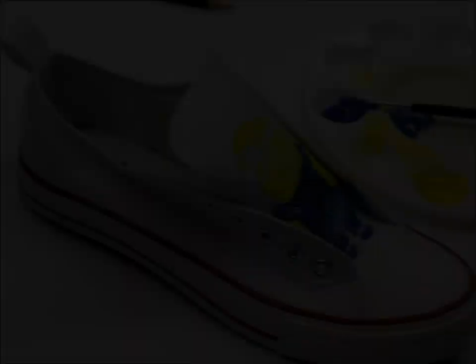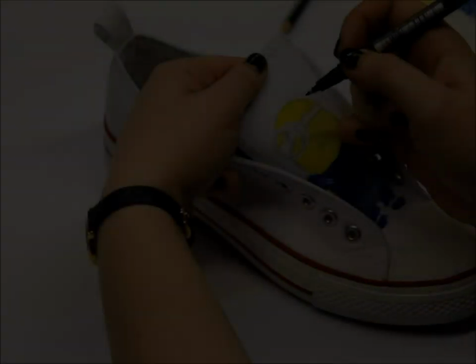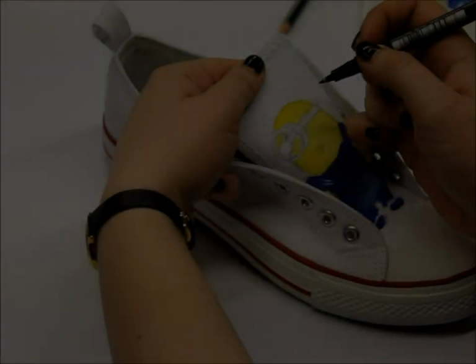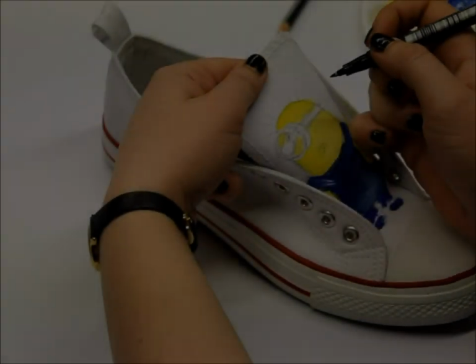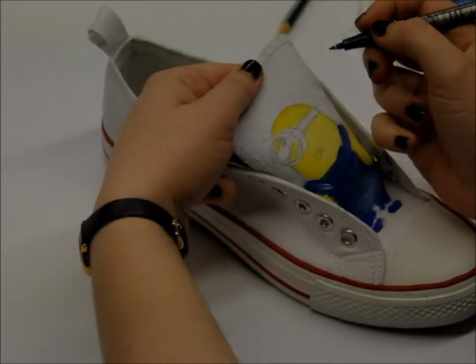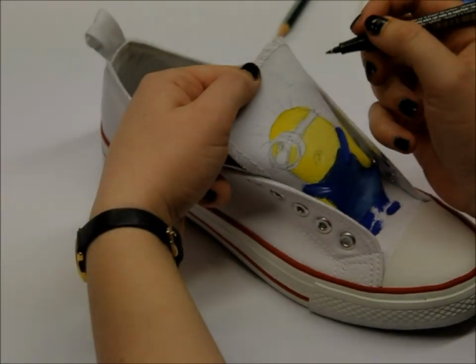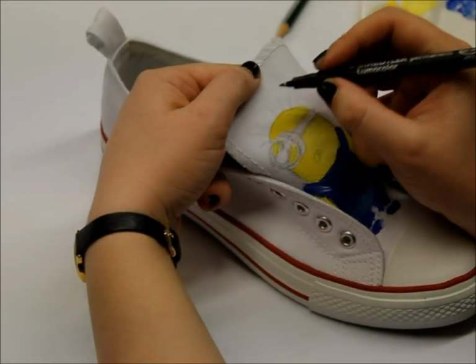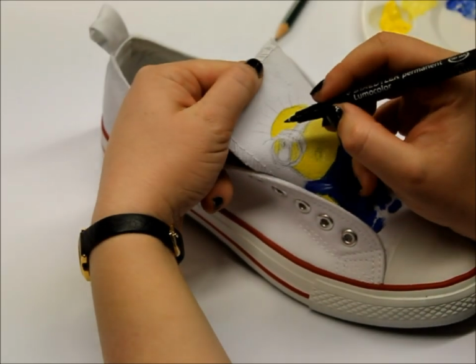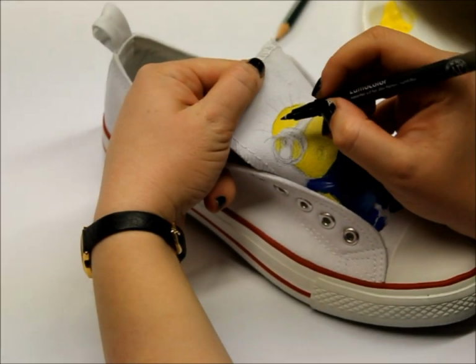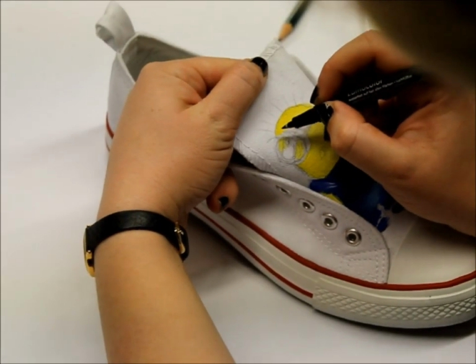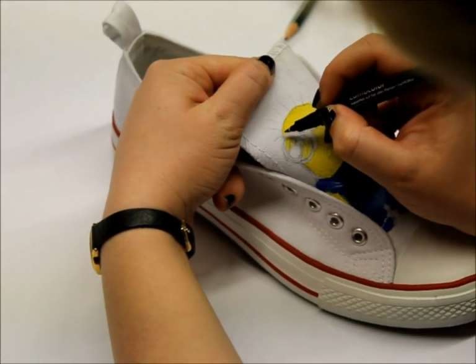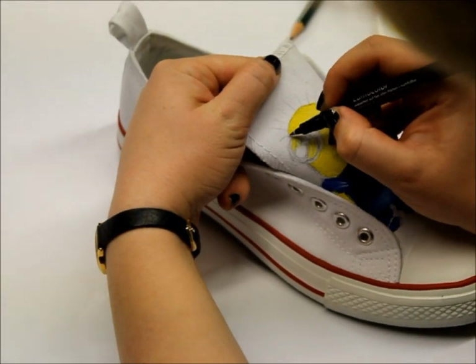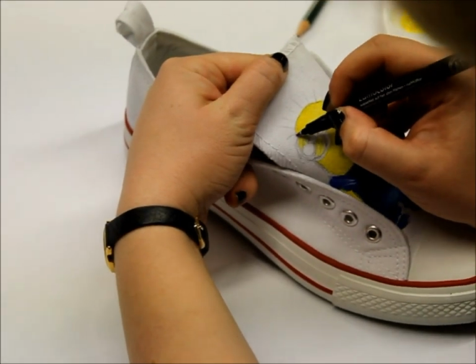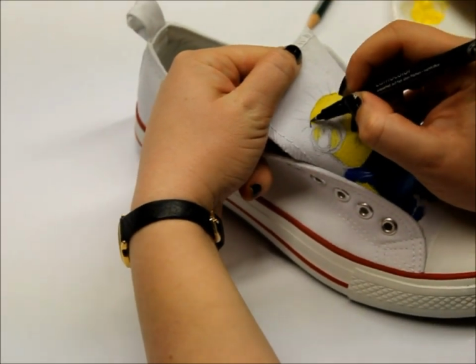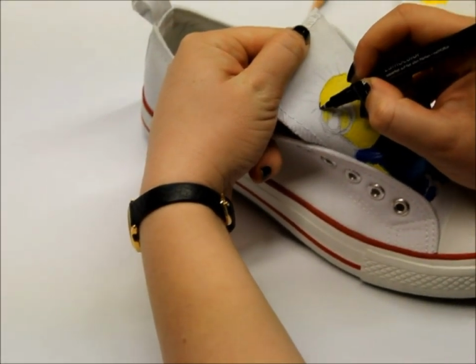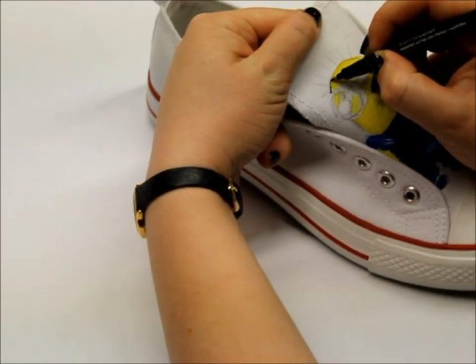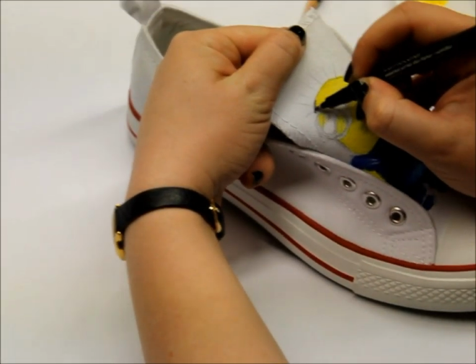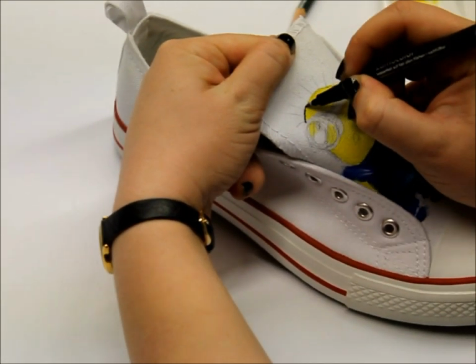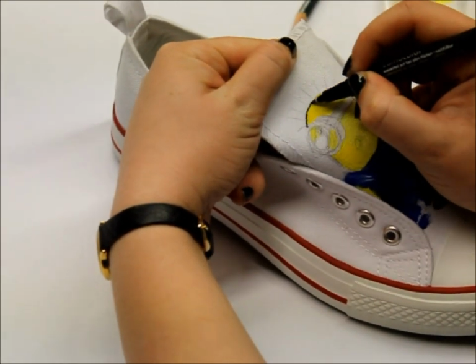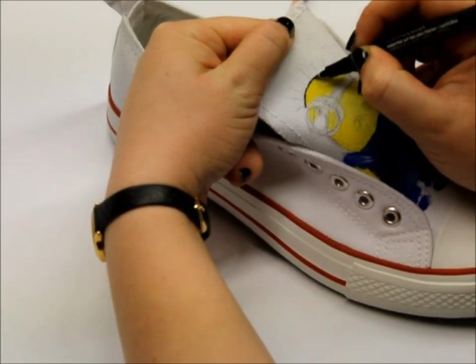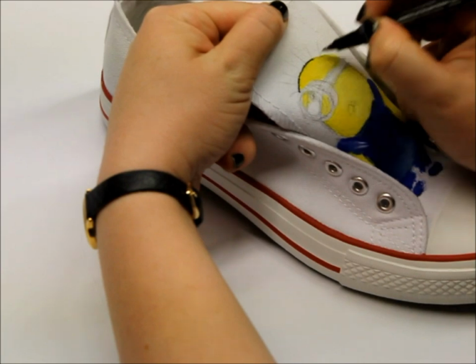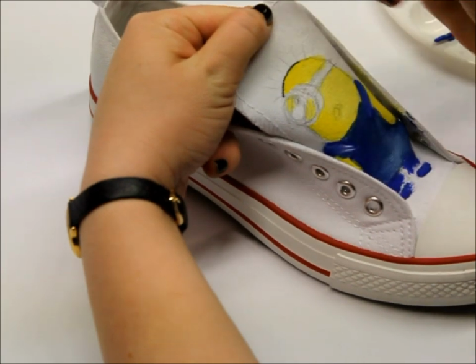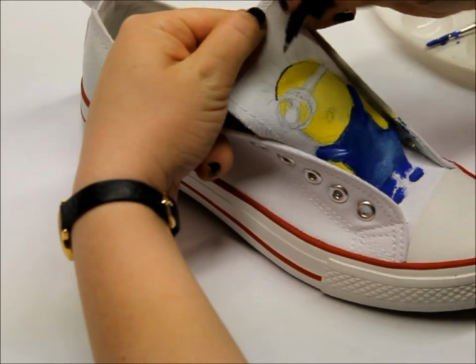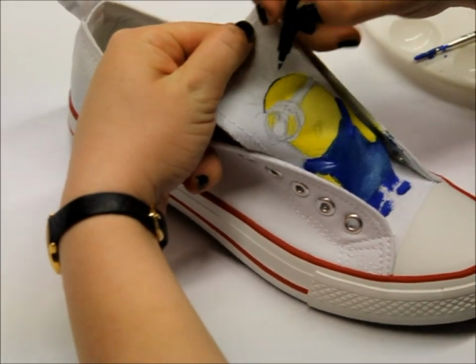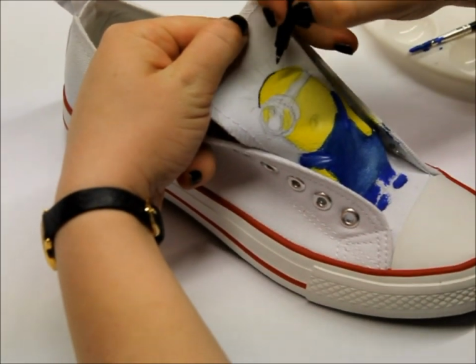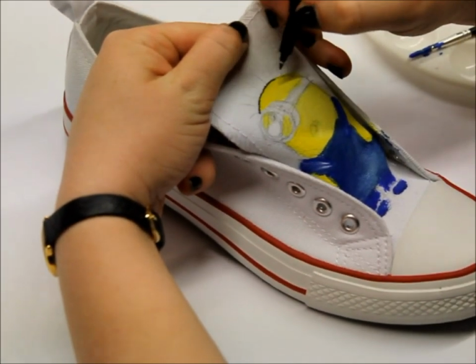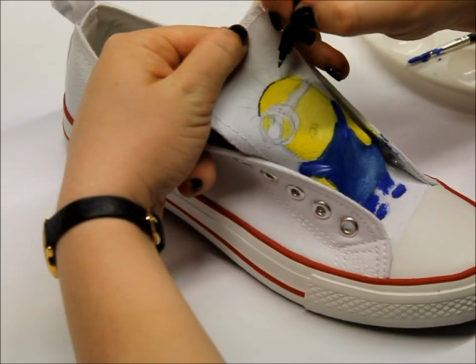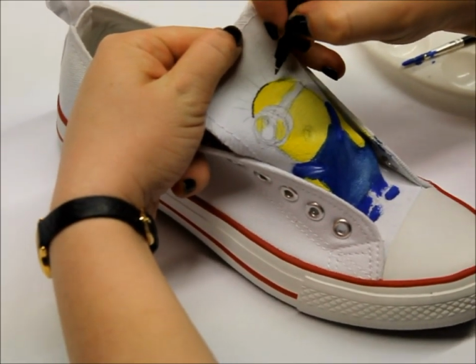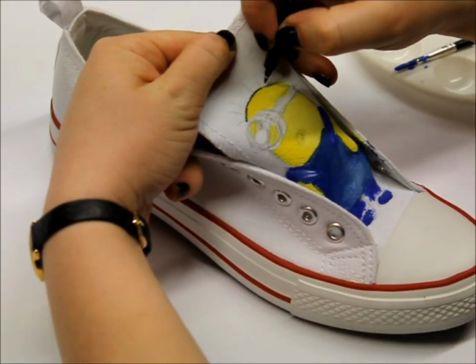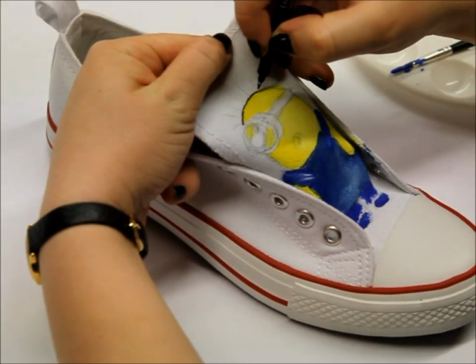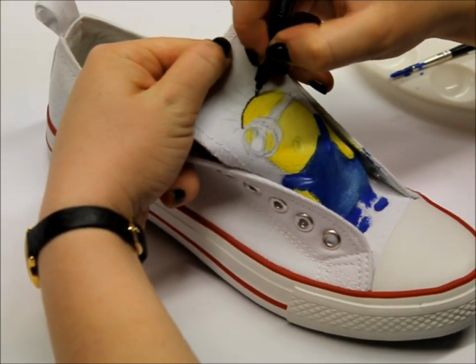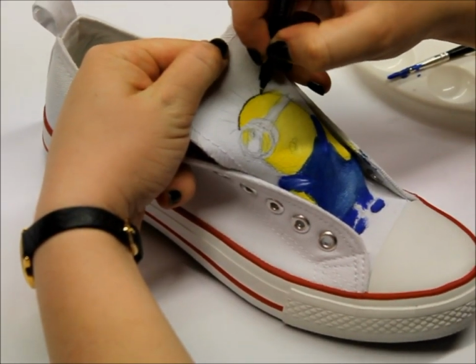Now all that's left to do is just outline him. Let's begin.